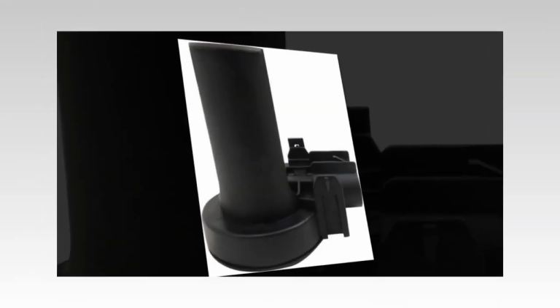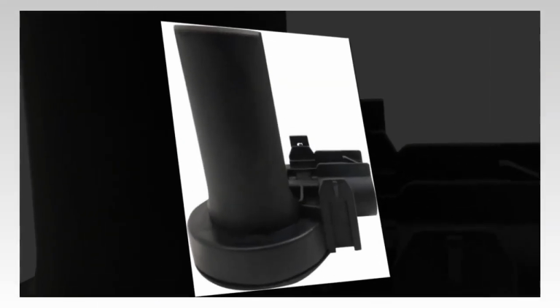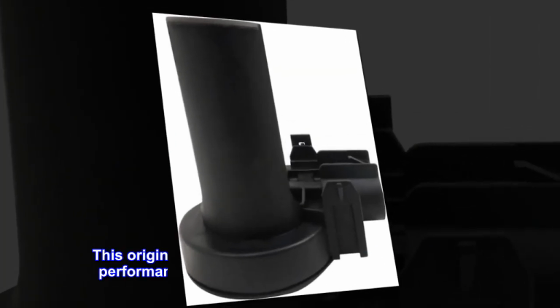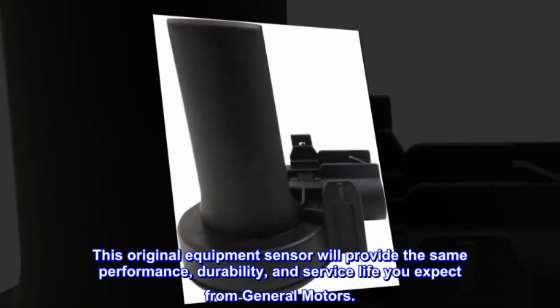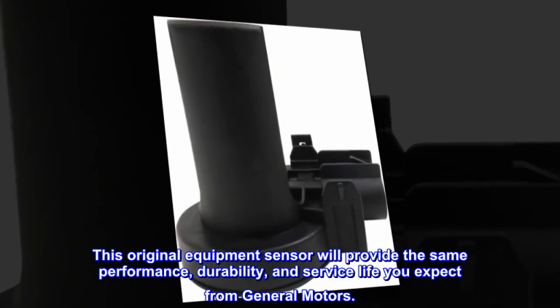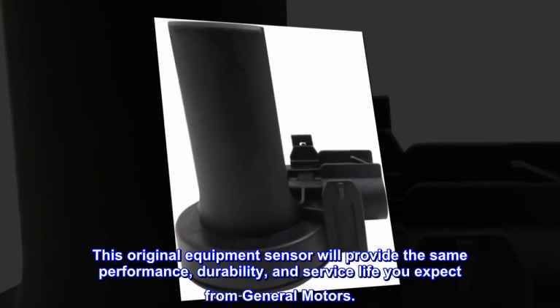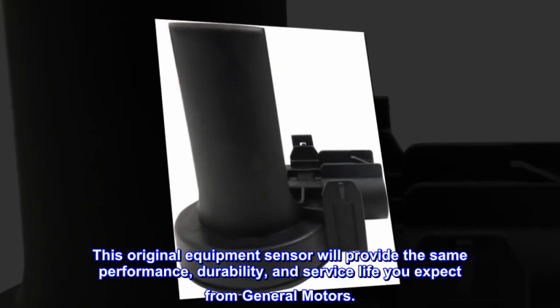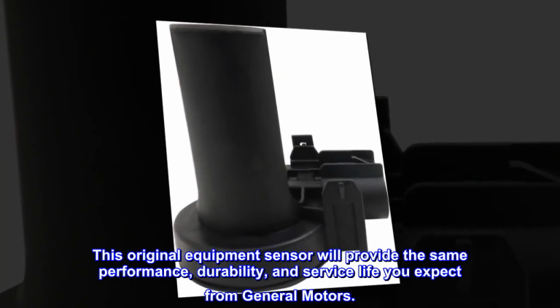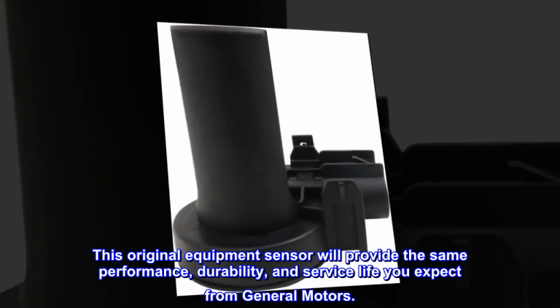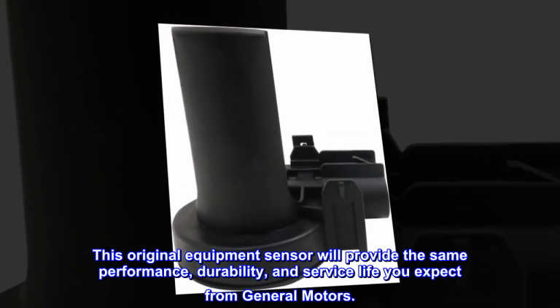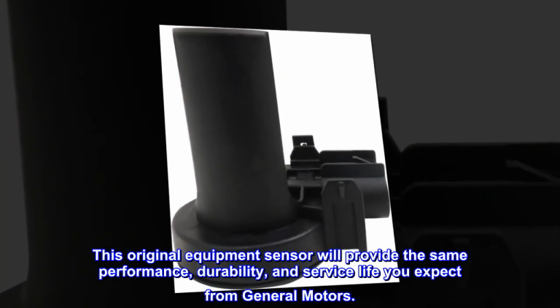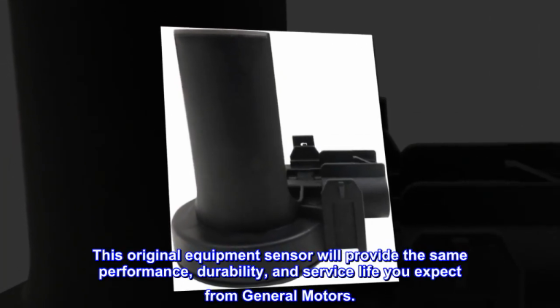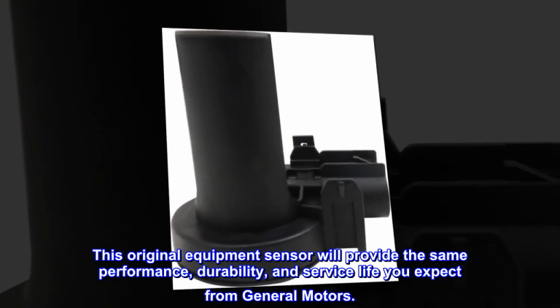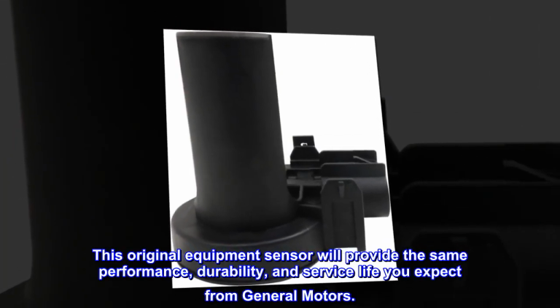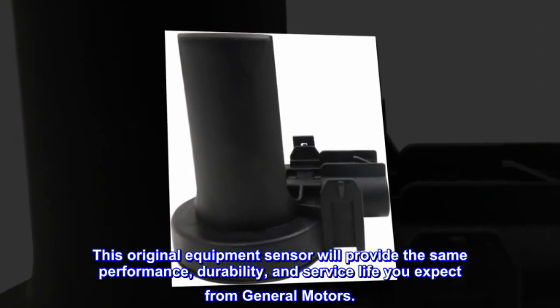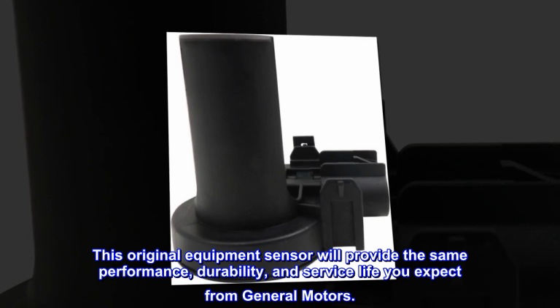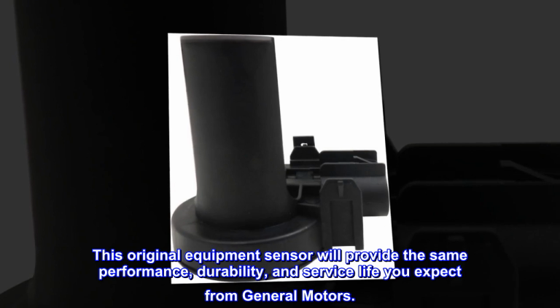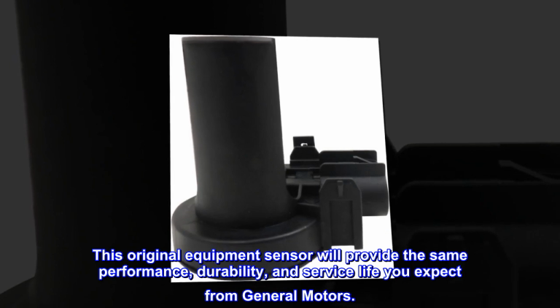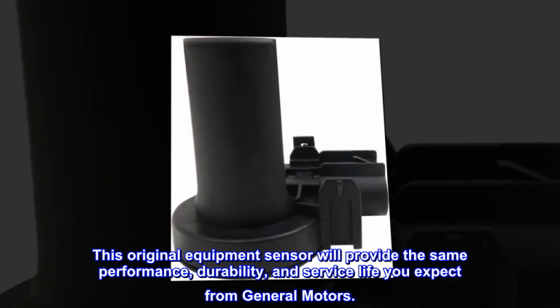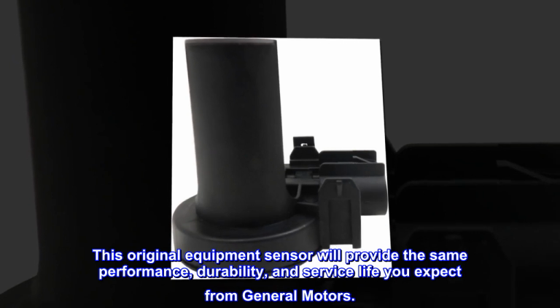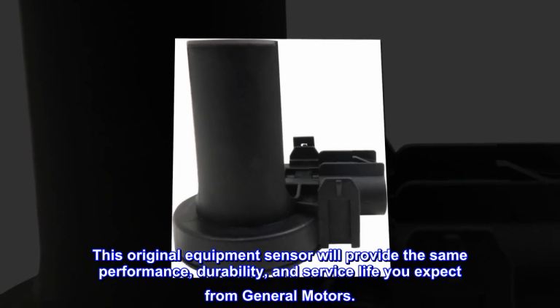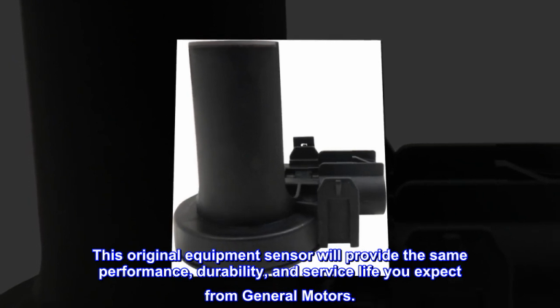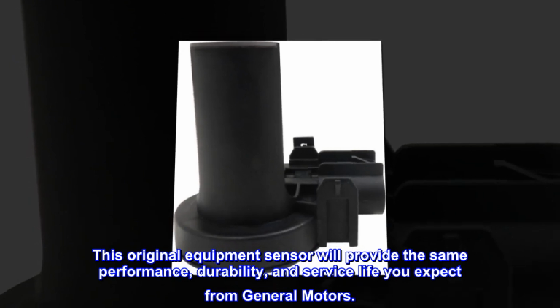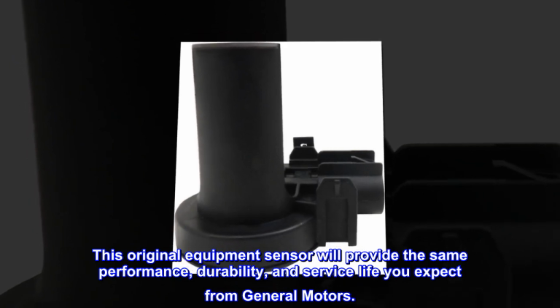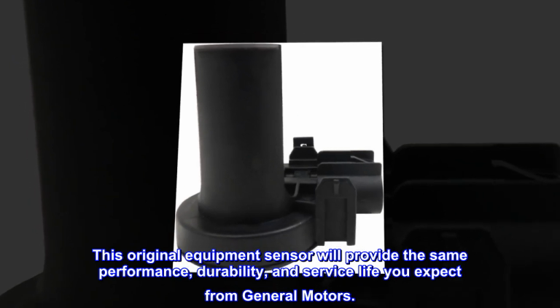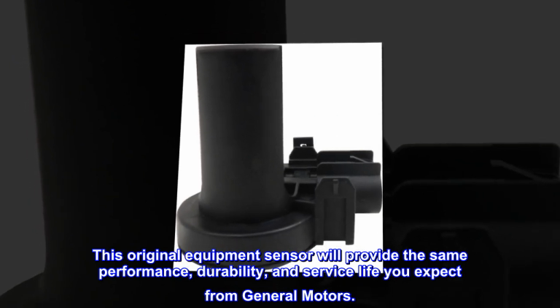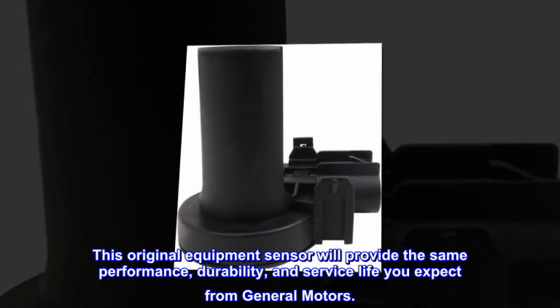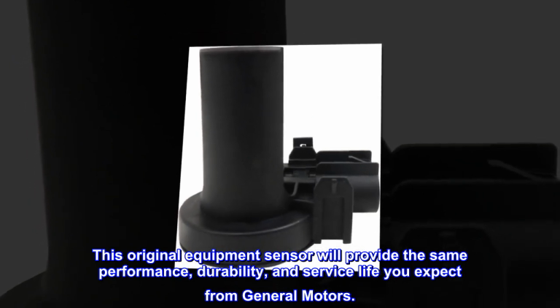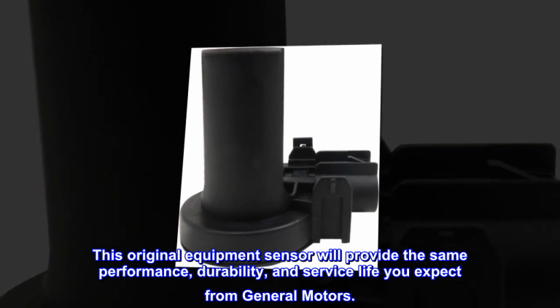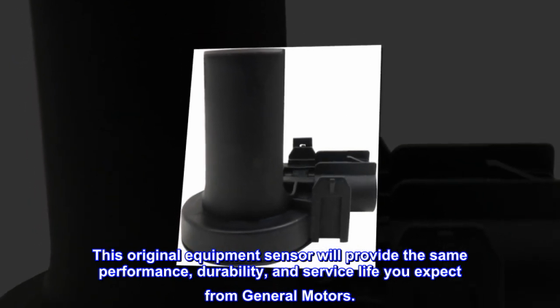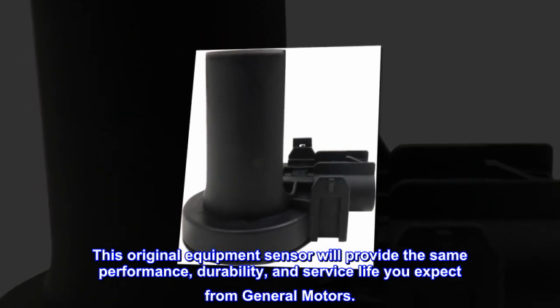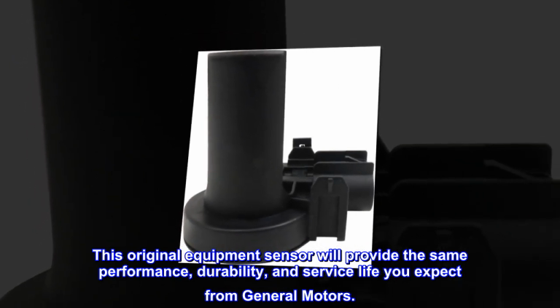This original equipment sensor will provide the same performance, durability, and service life you expect from General Motors.